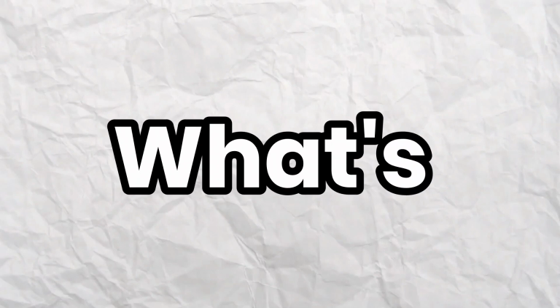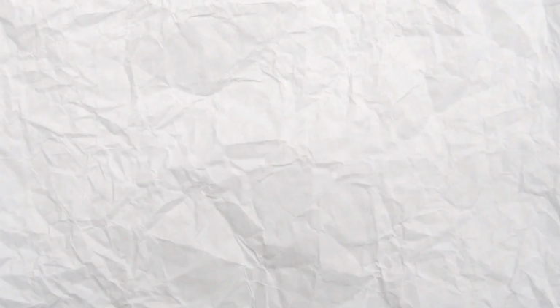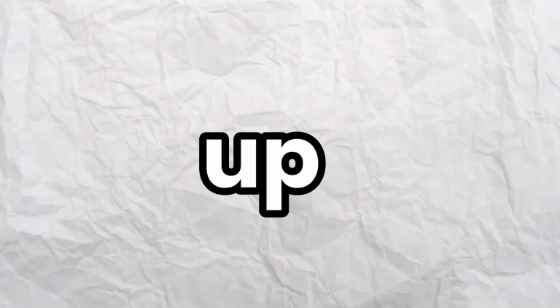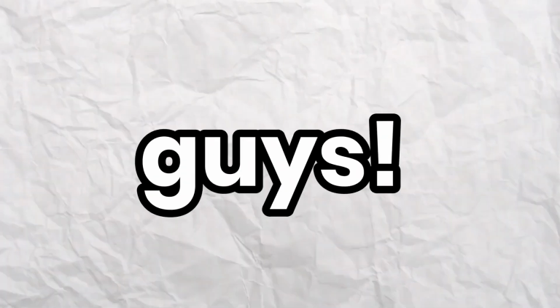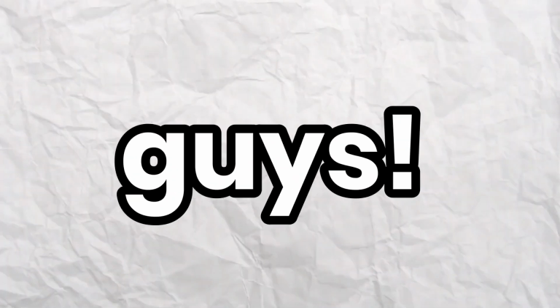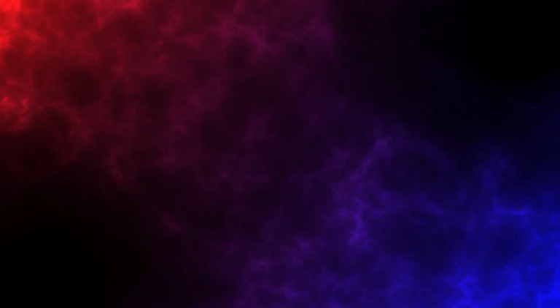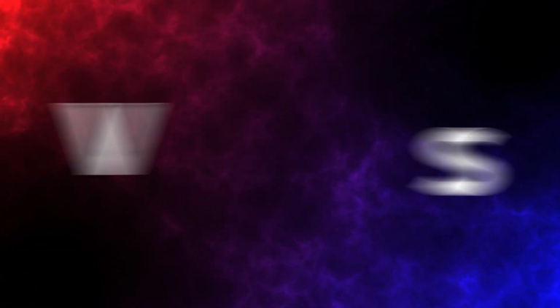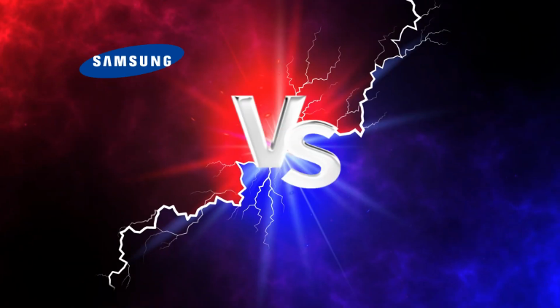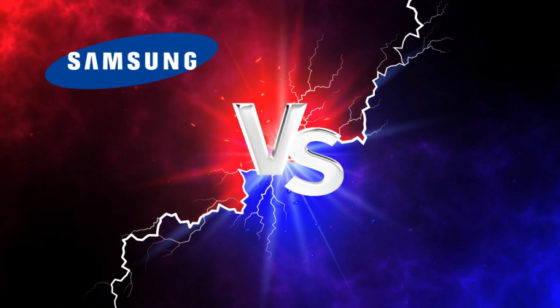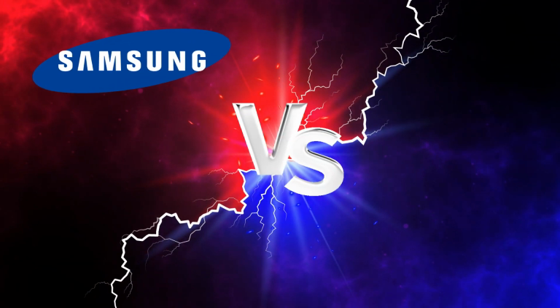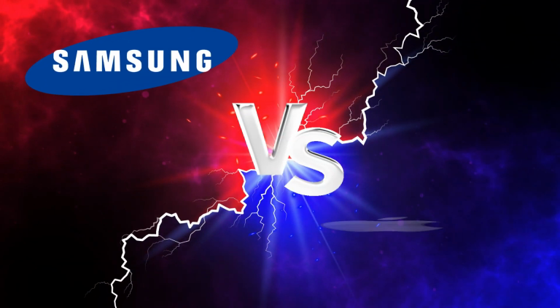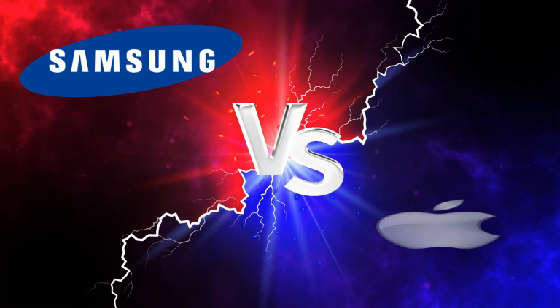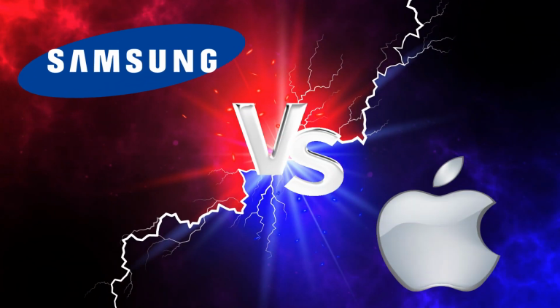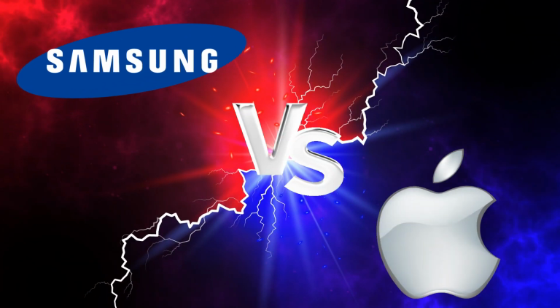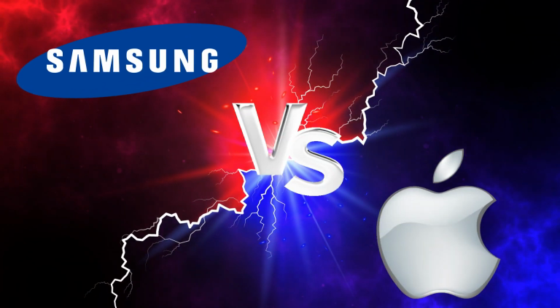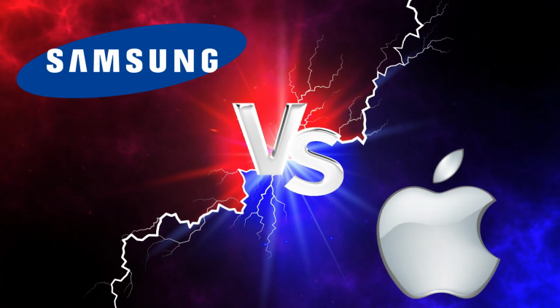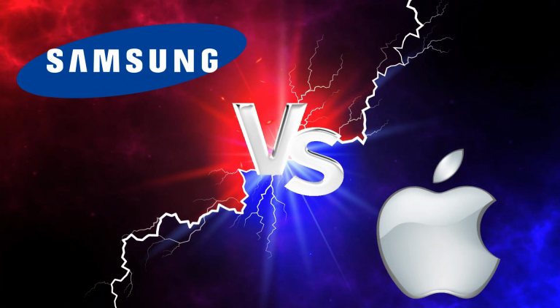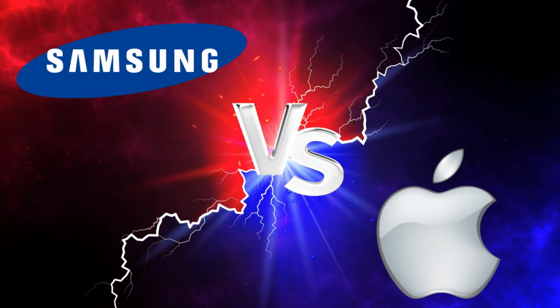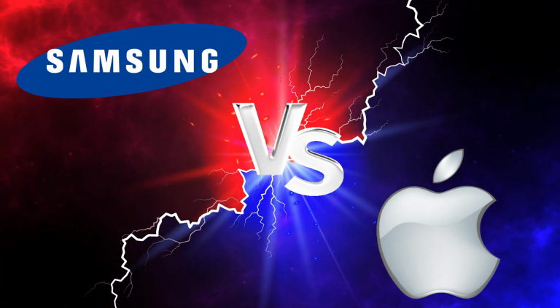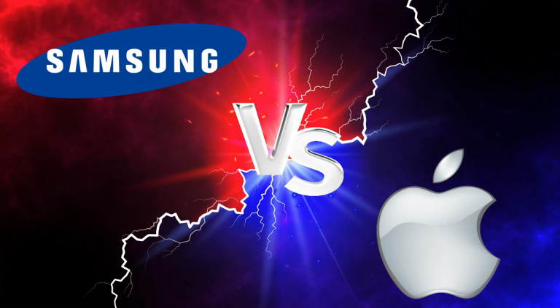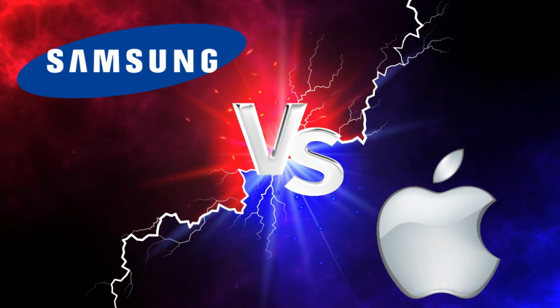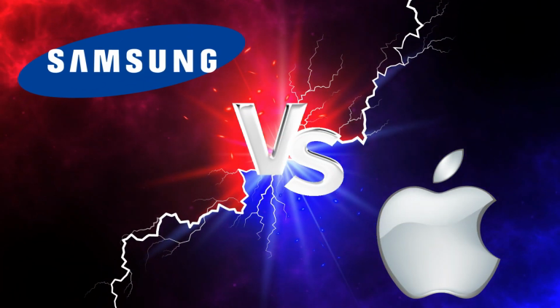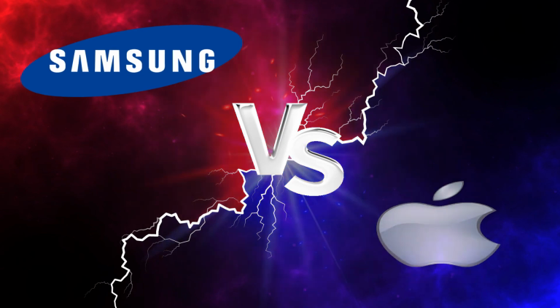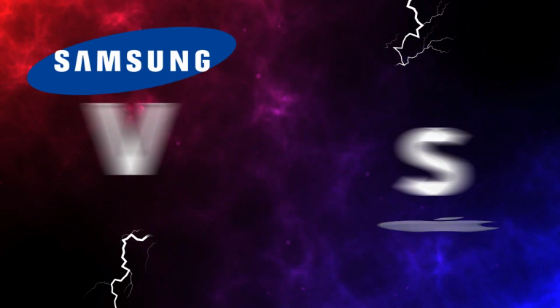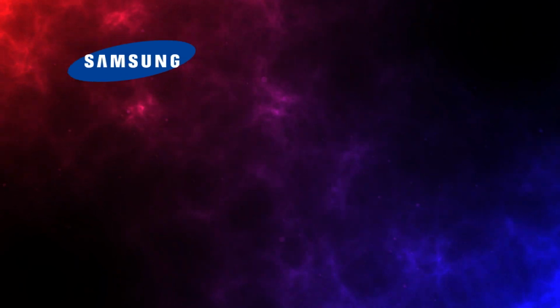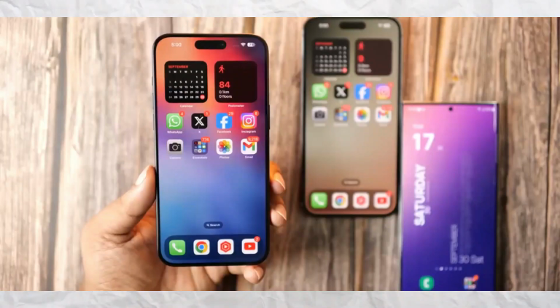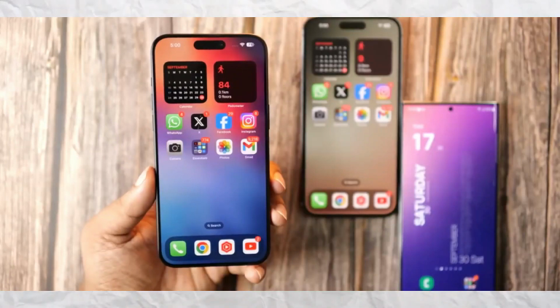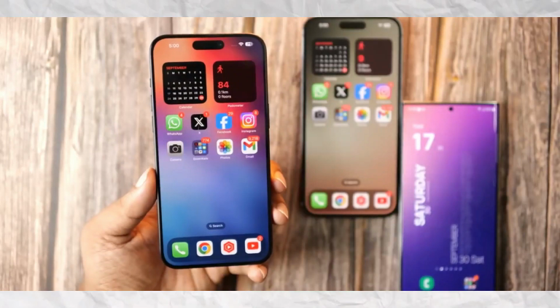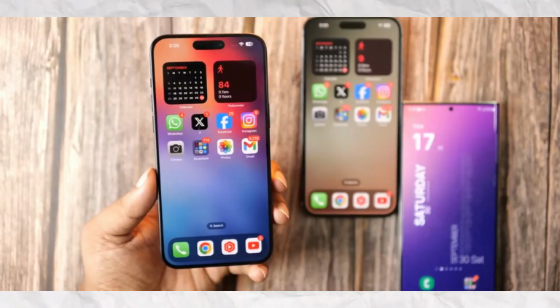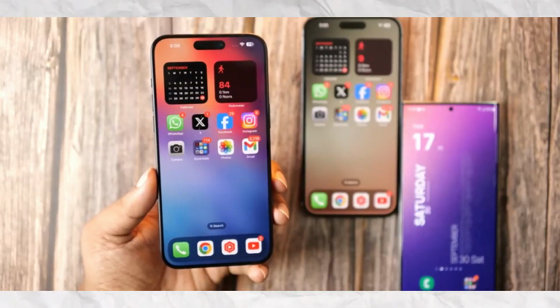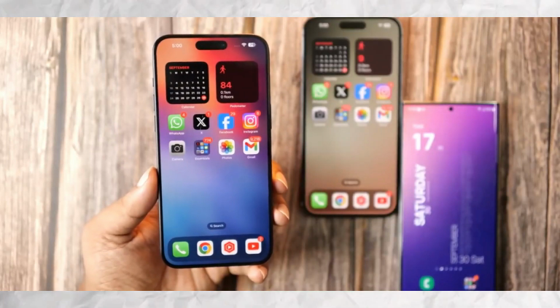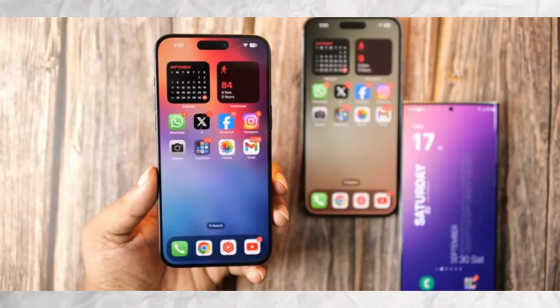What's up guys, we're back with some thrilling updates on the upcoming battle between the tech titans, Samsung and Apple. Let's dive right in.